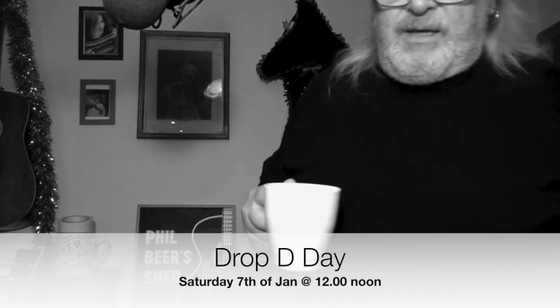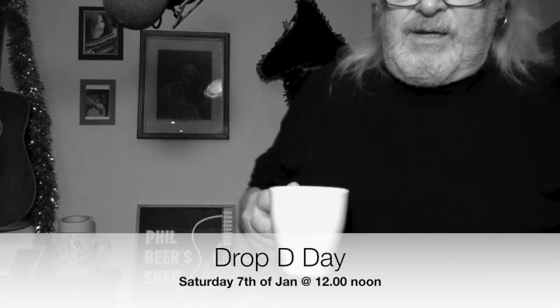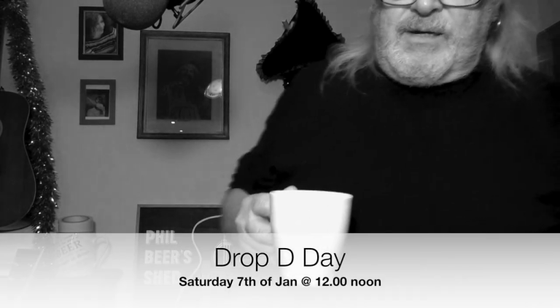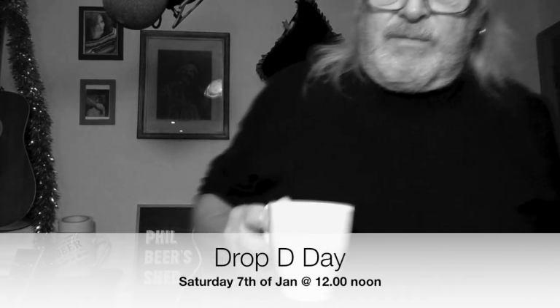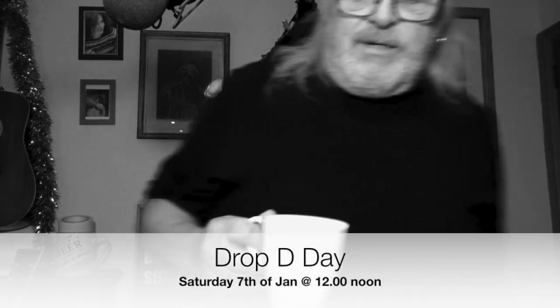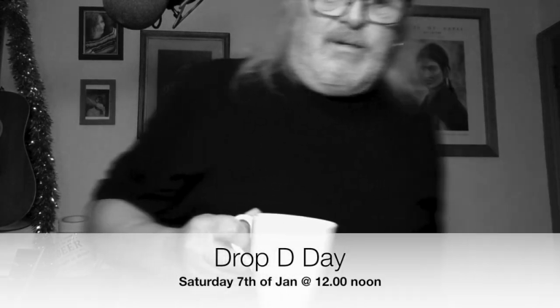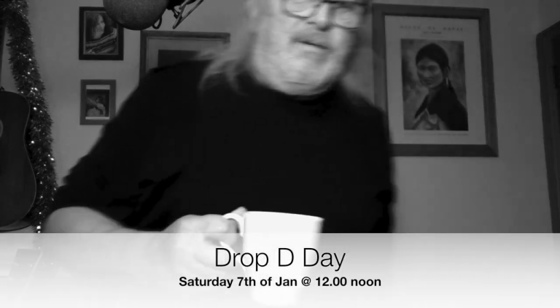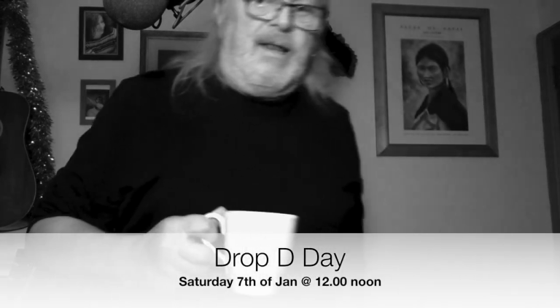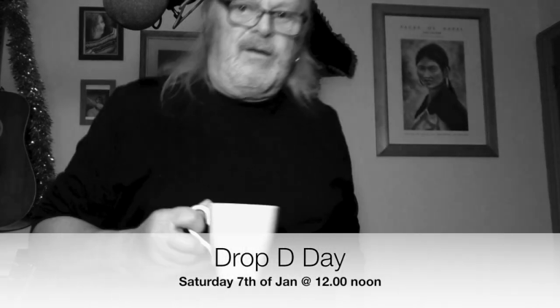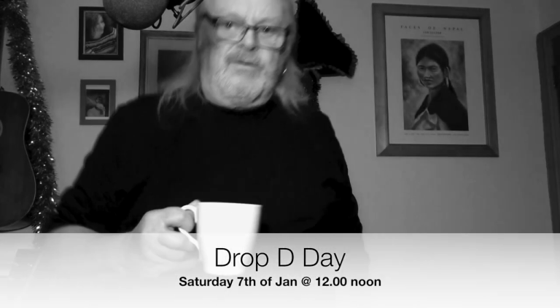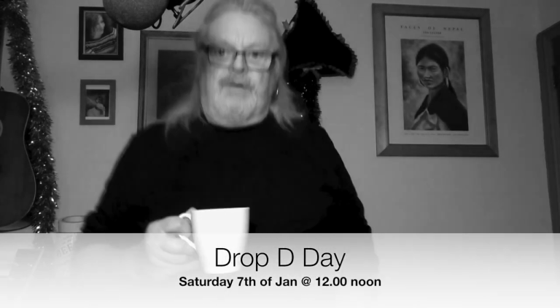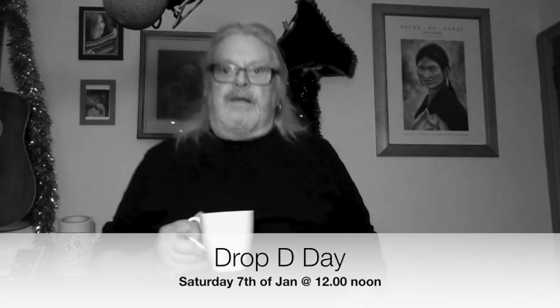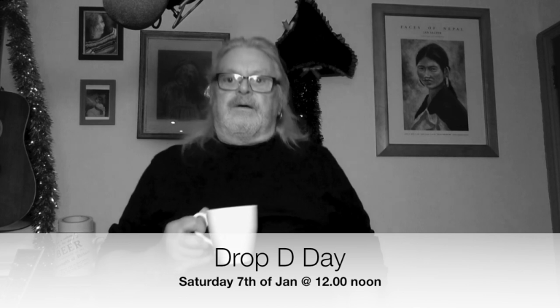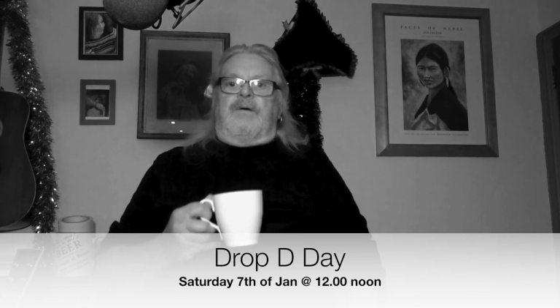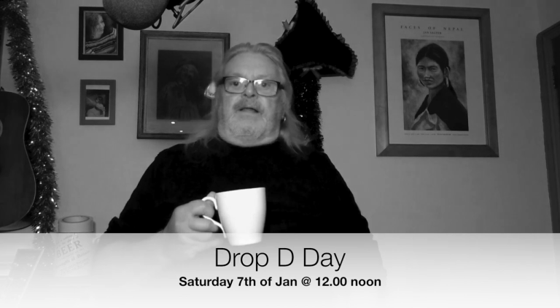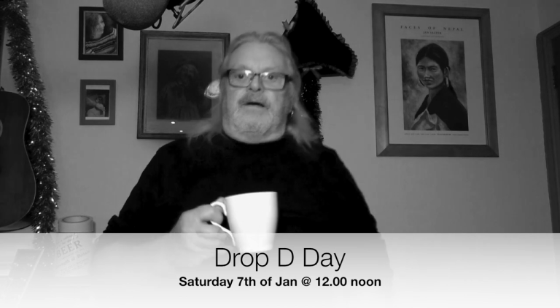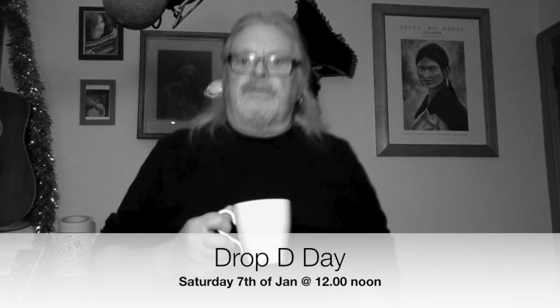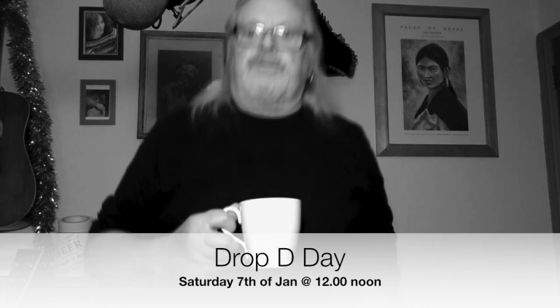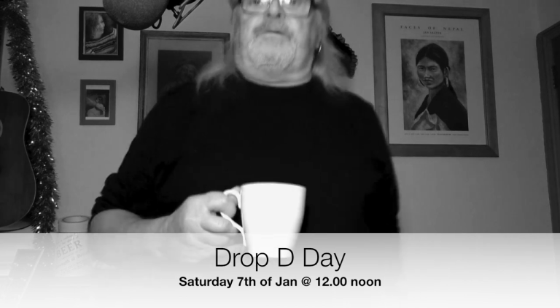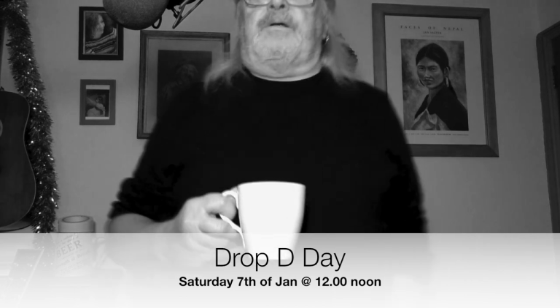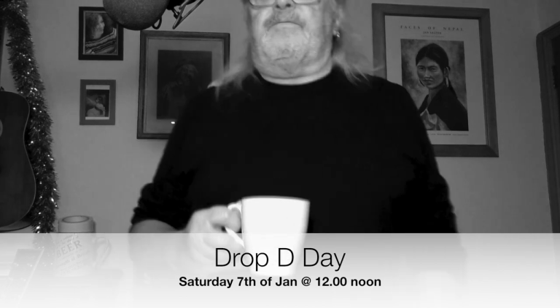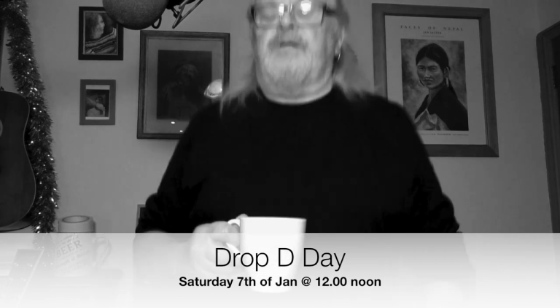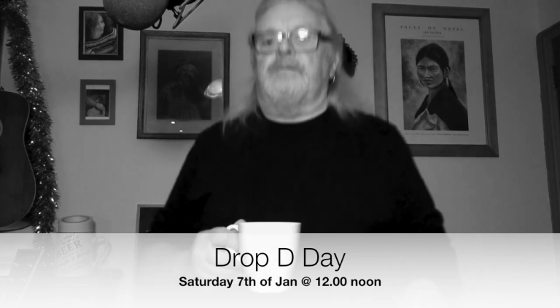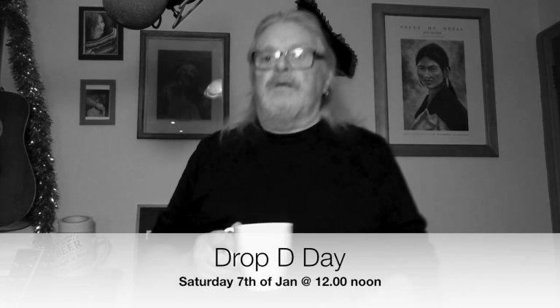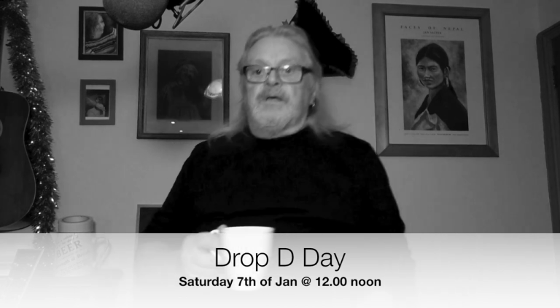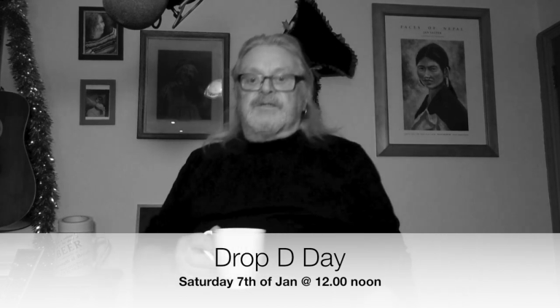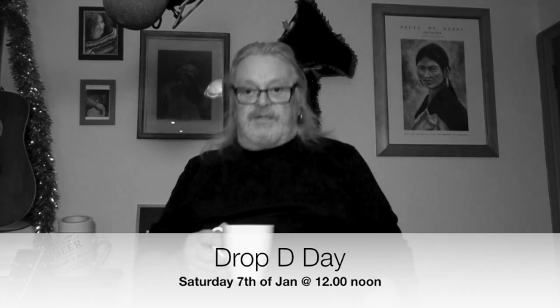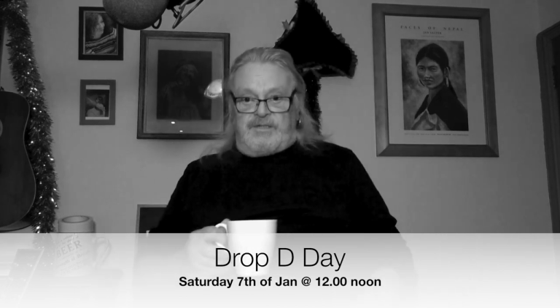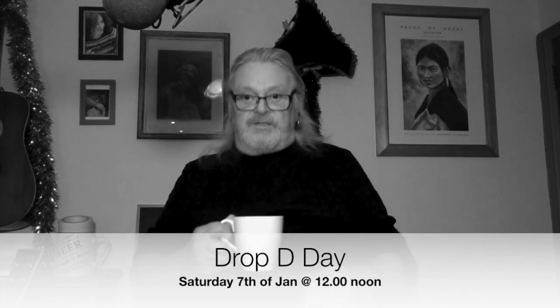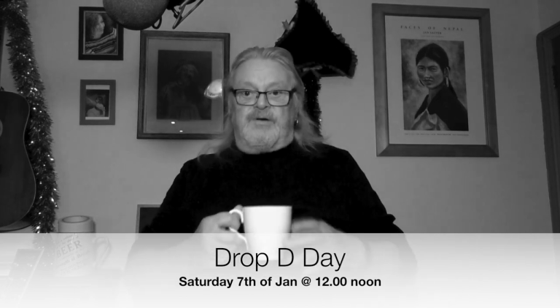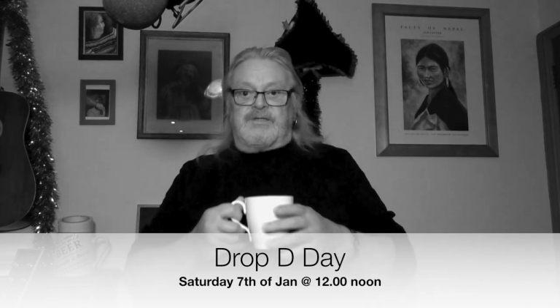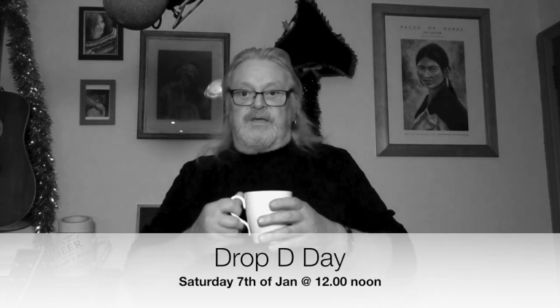Hello, hello, hello, good afternoon, seasons greetings.